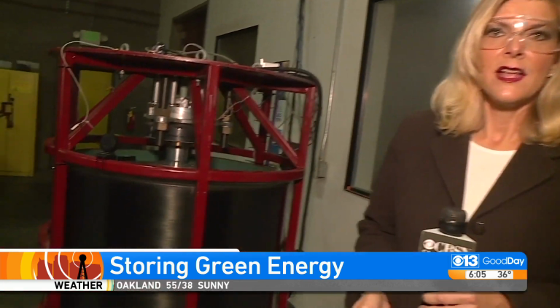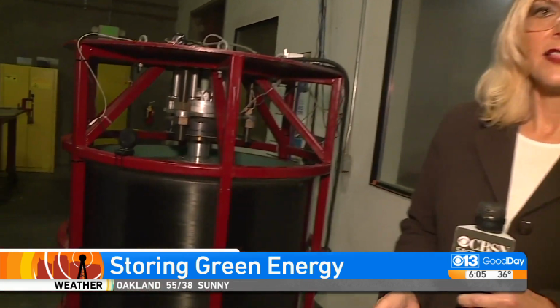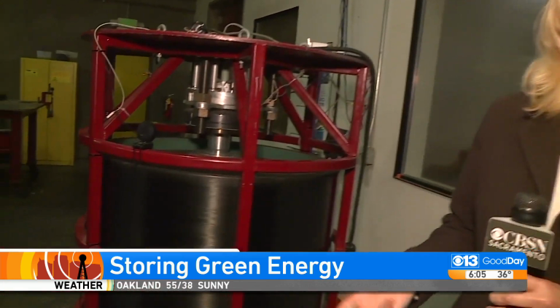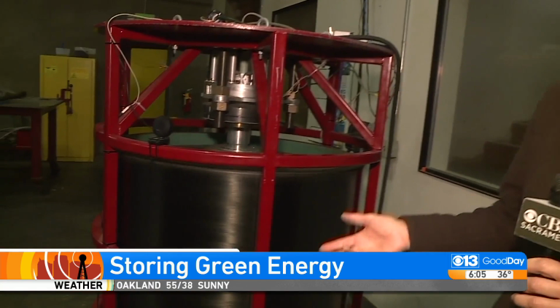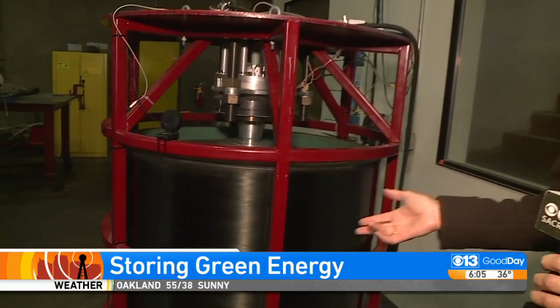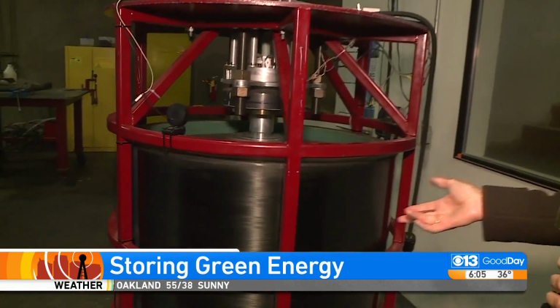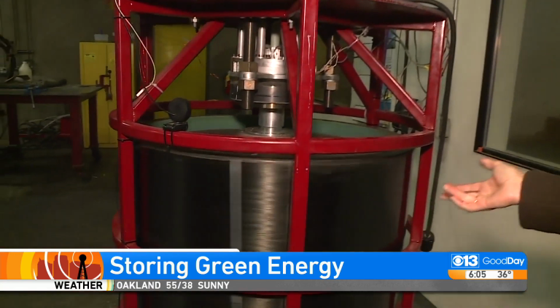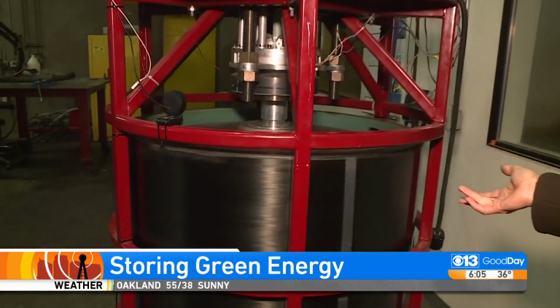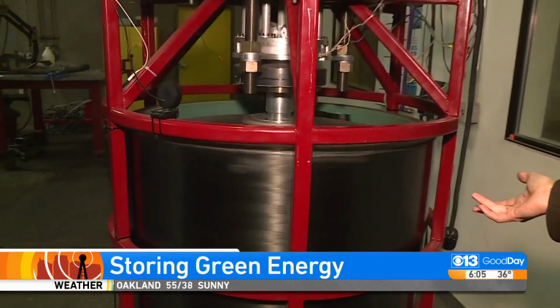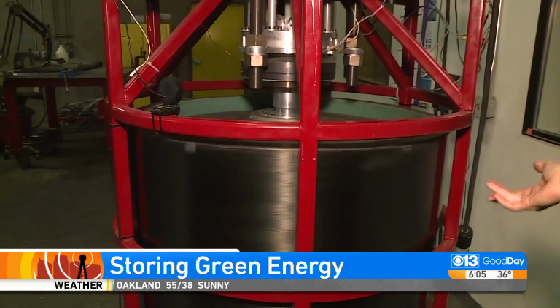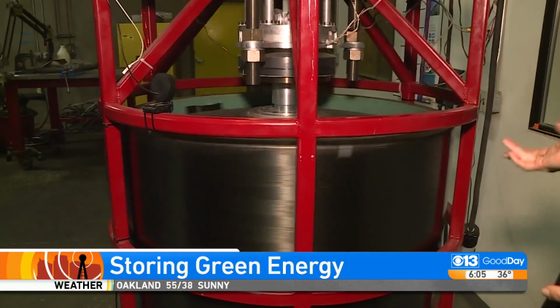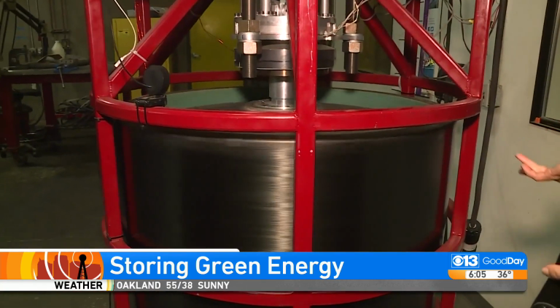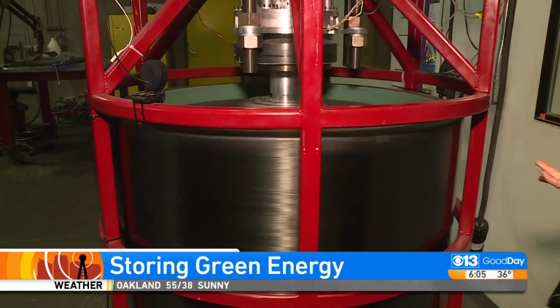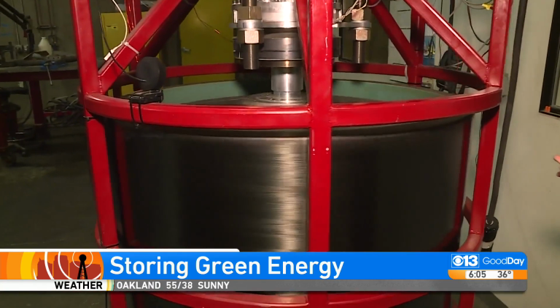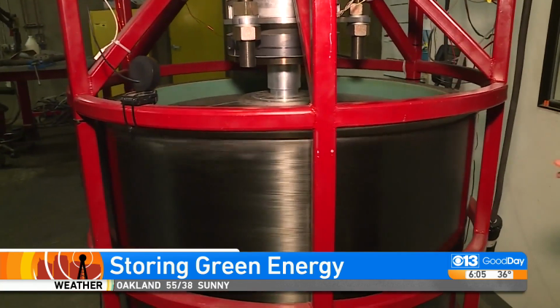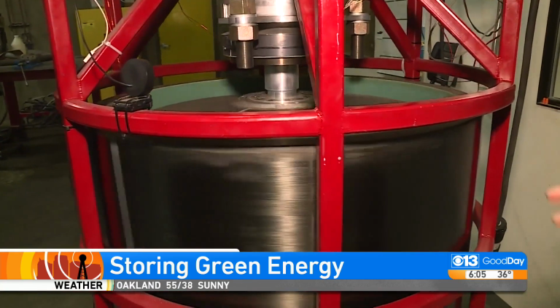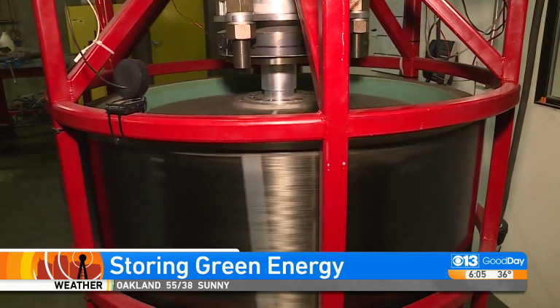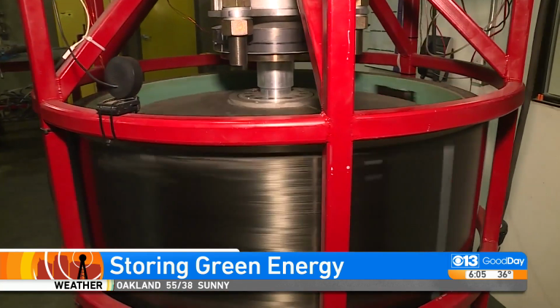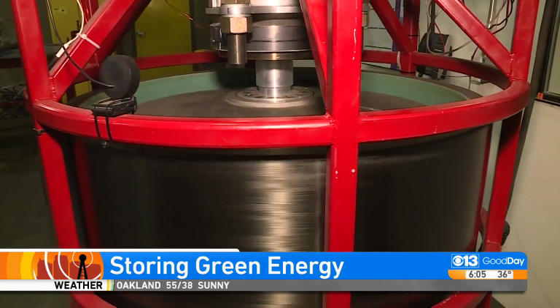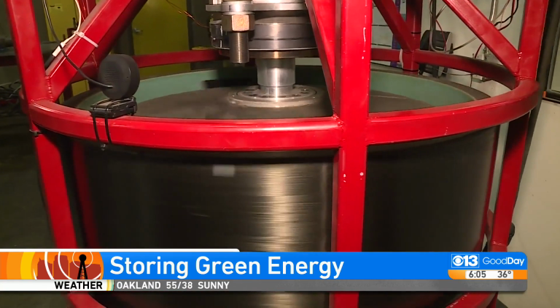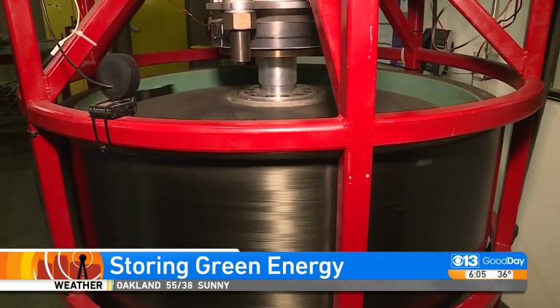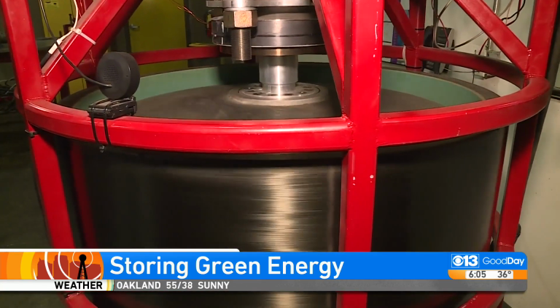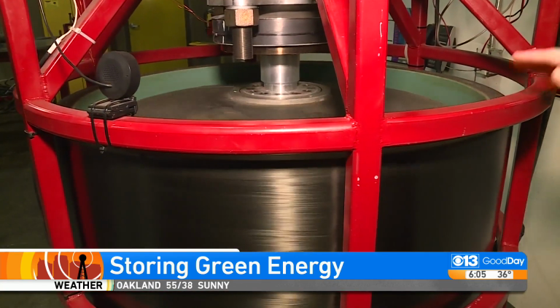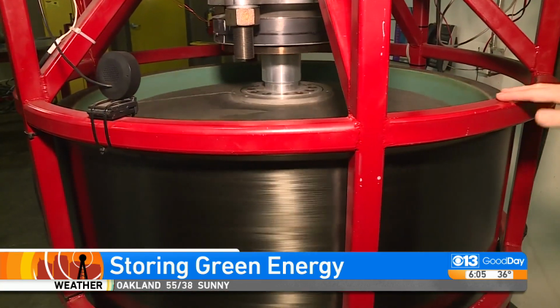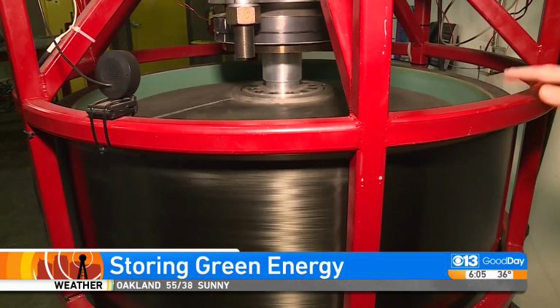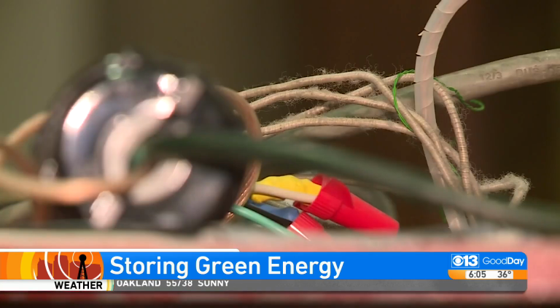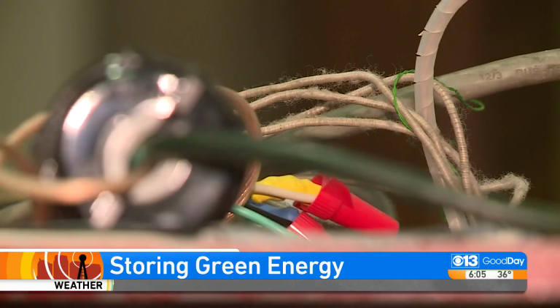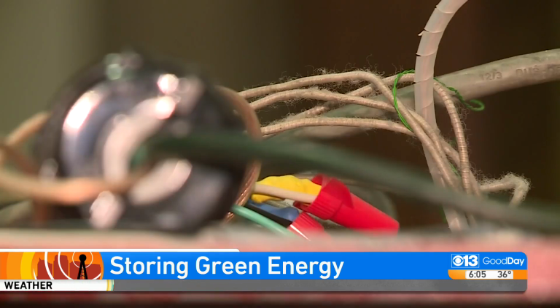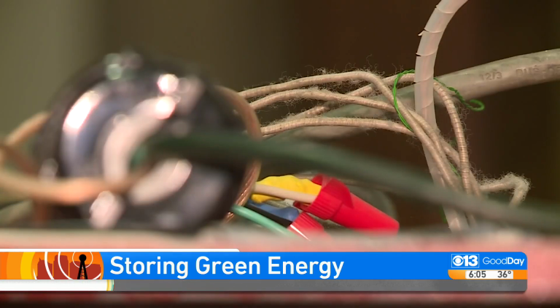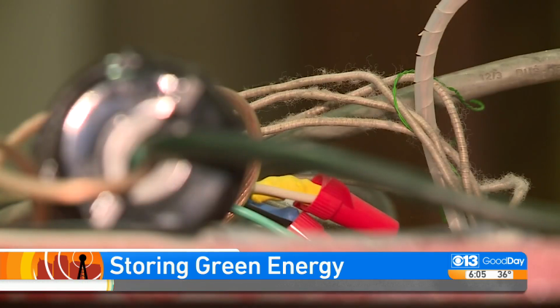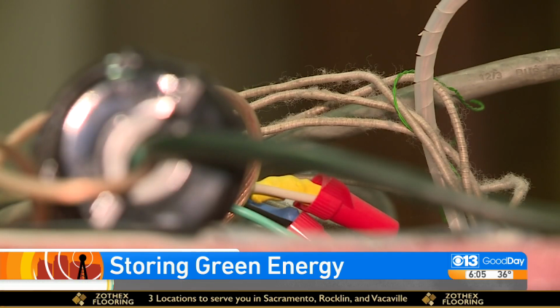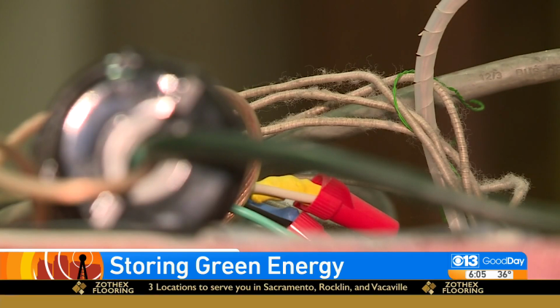One of the problems with solar power is what do you do when the sun goes down? At this point in time, it's more expensive to store it than to create new energy.